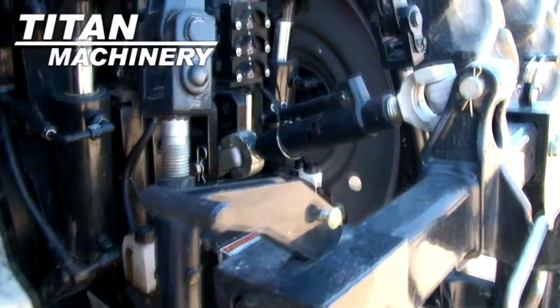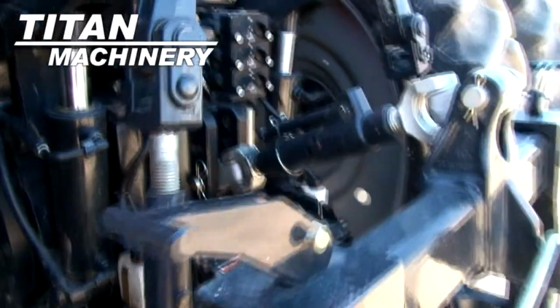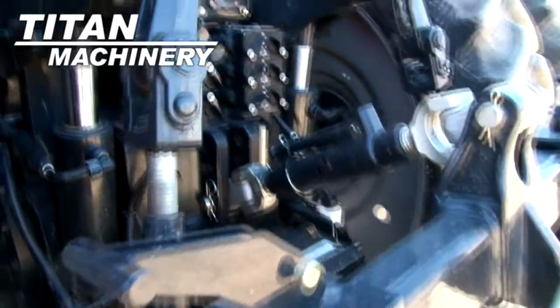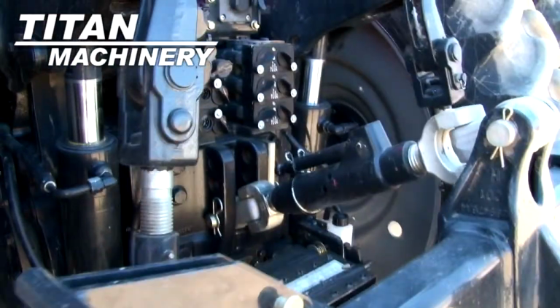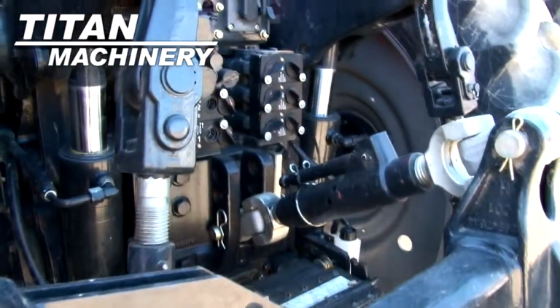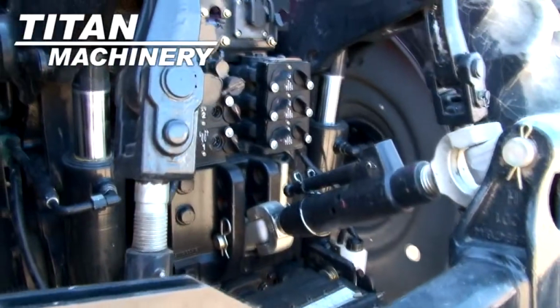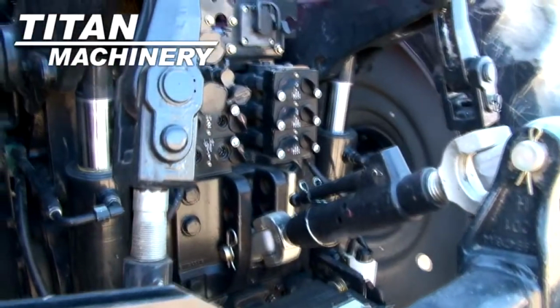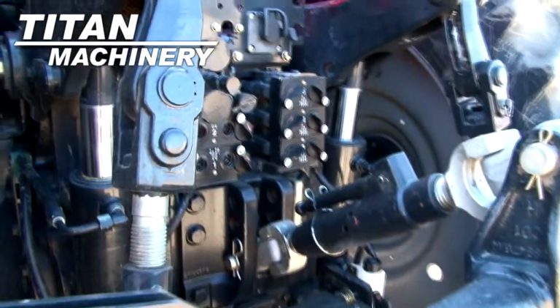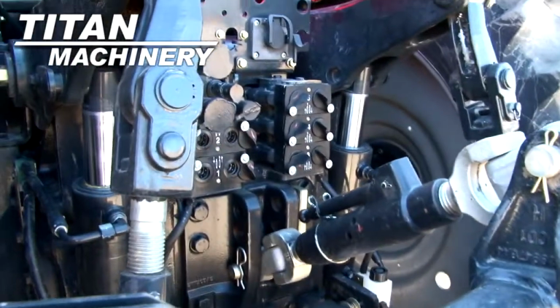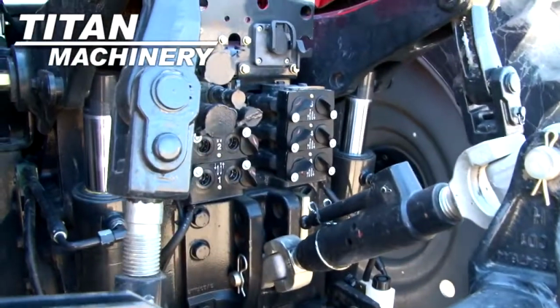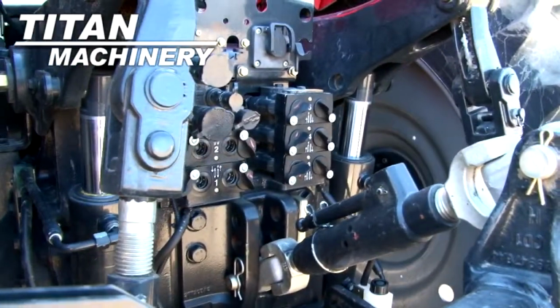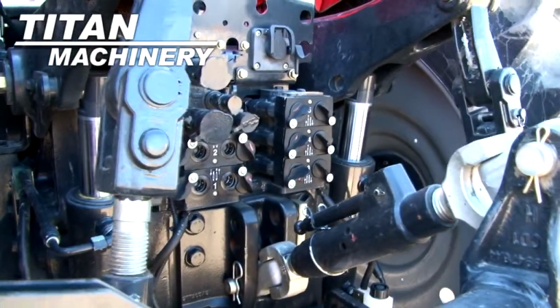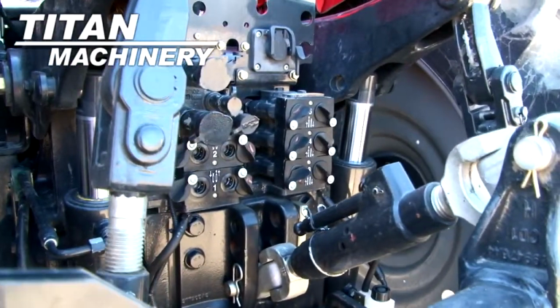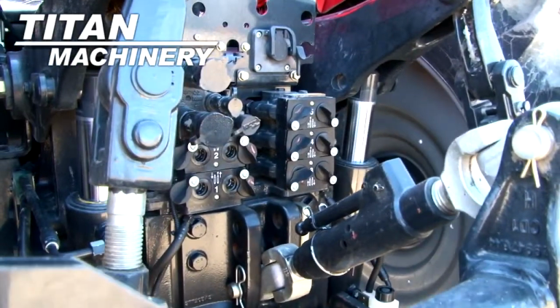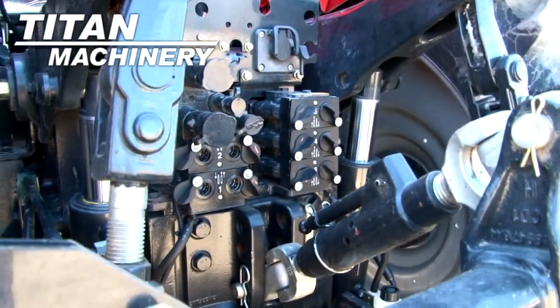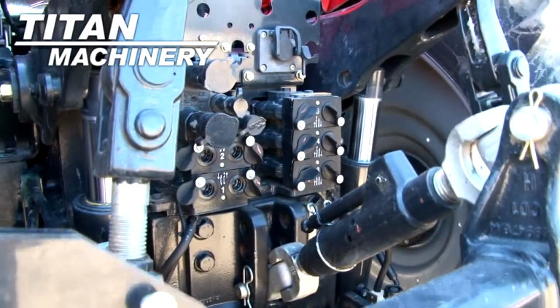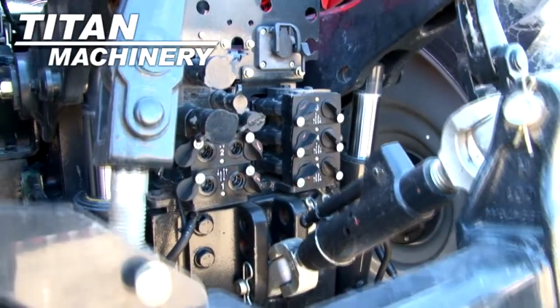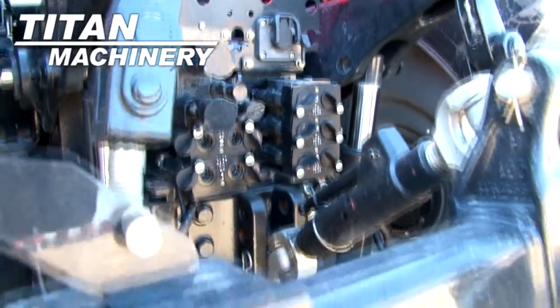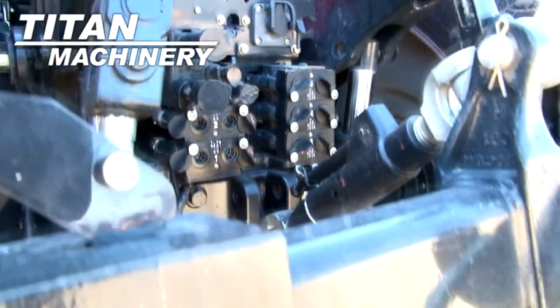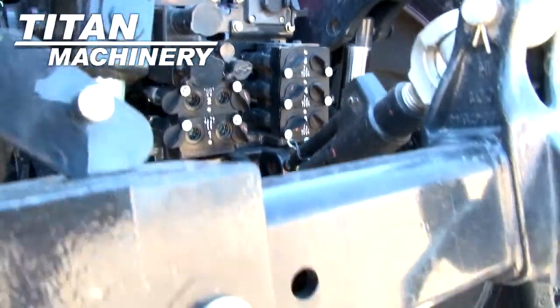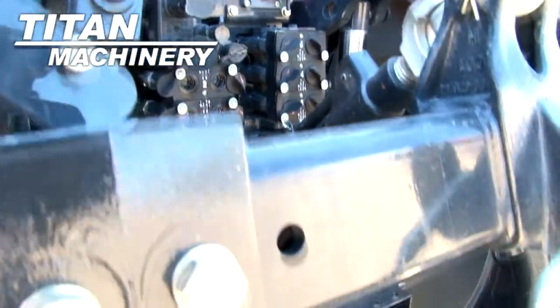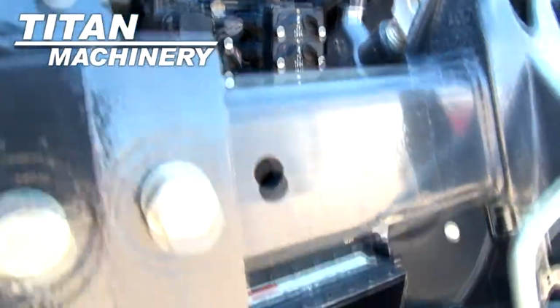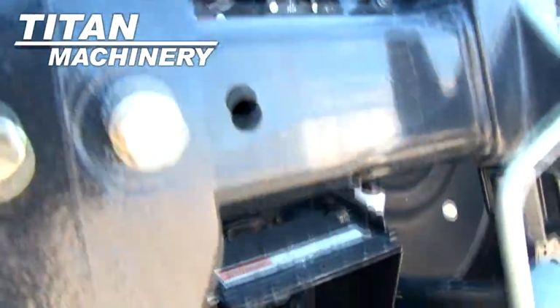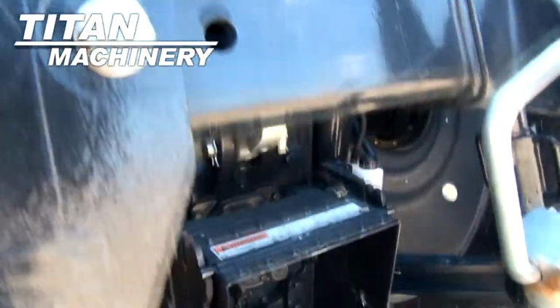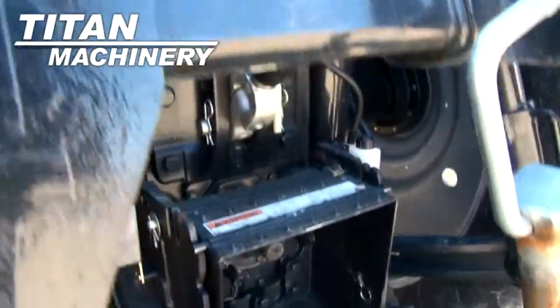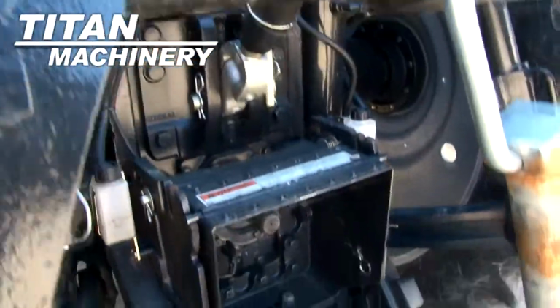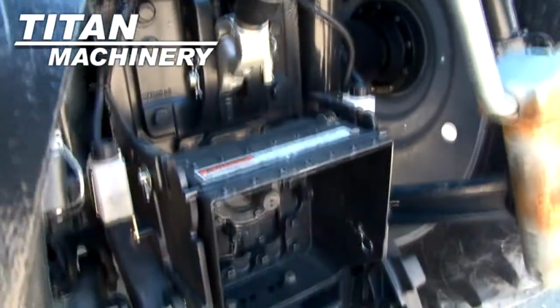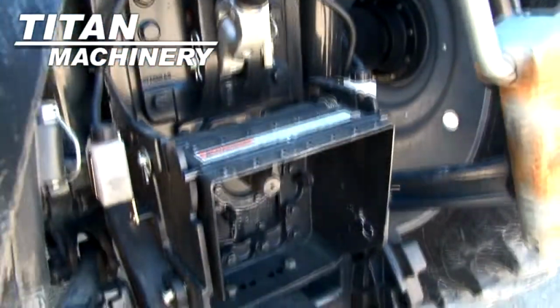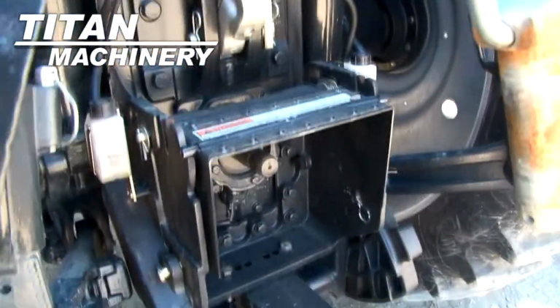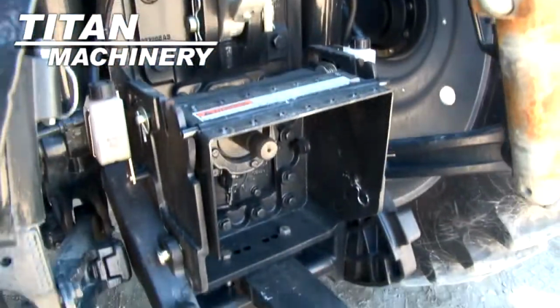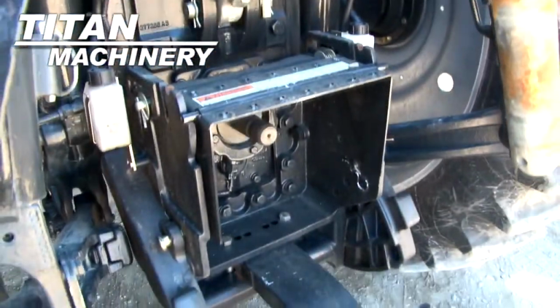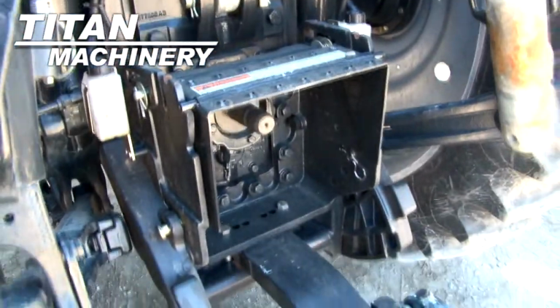This tractor has 5 rear remotes. It has a 3-point hitch with quick hitch and a 540/1000 PTO.